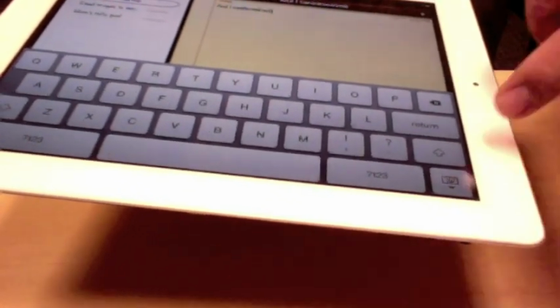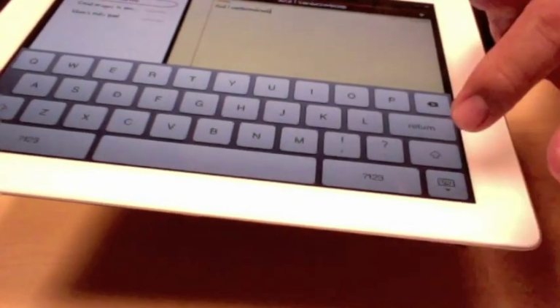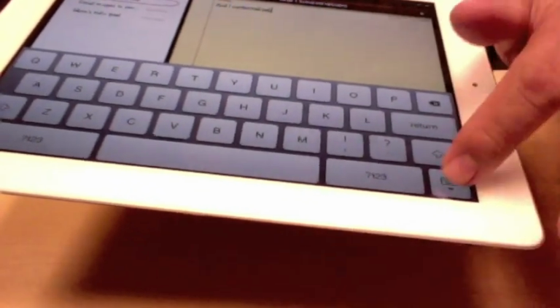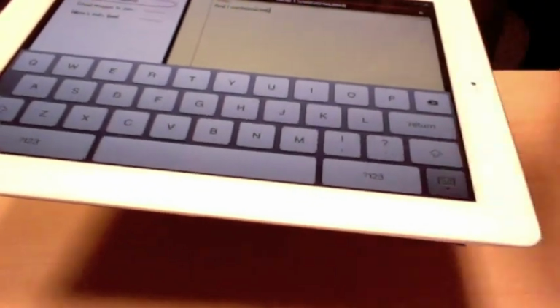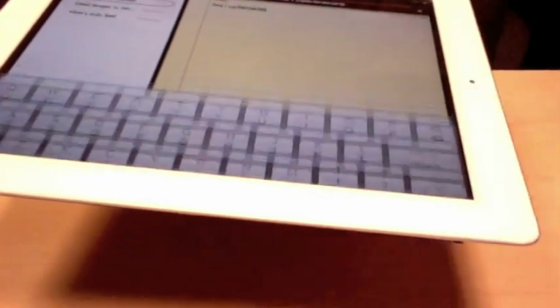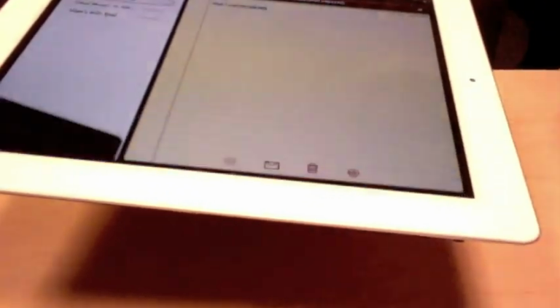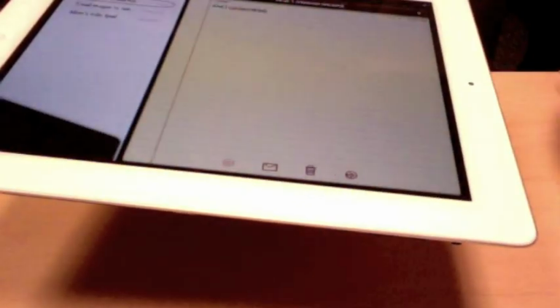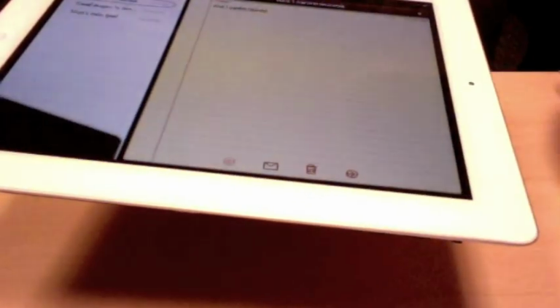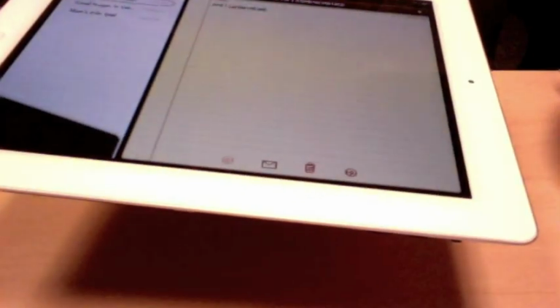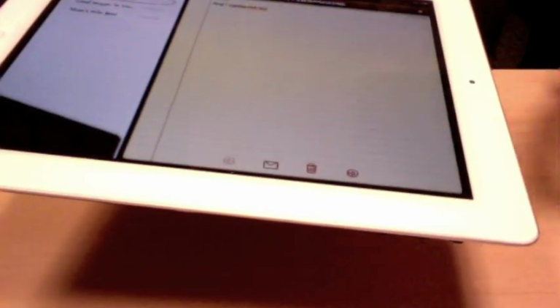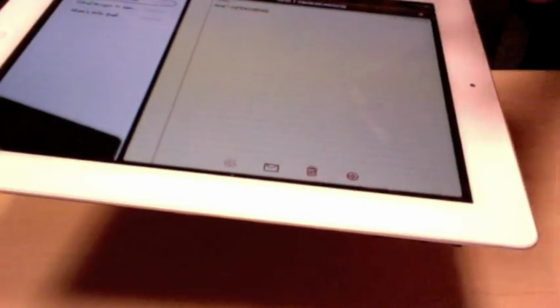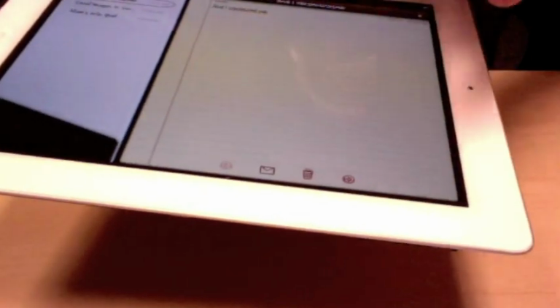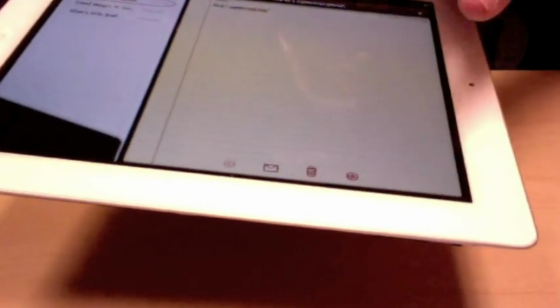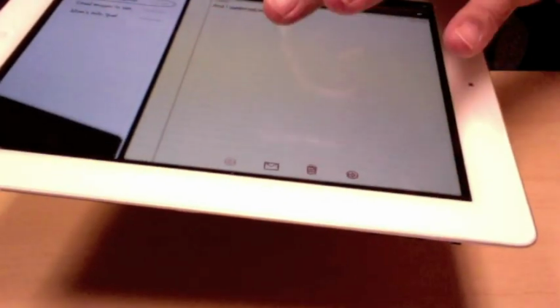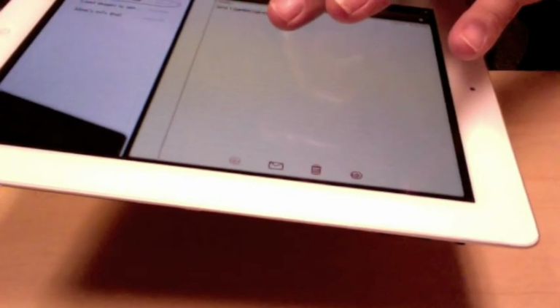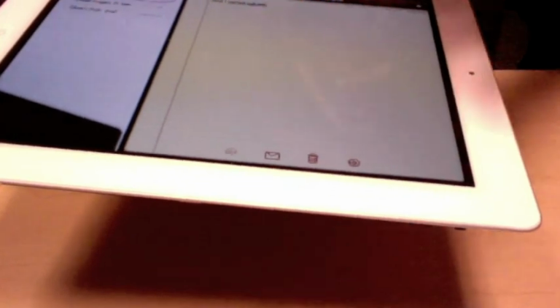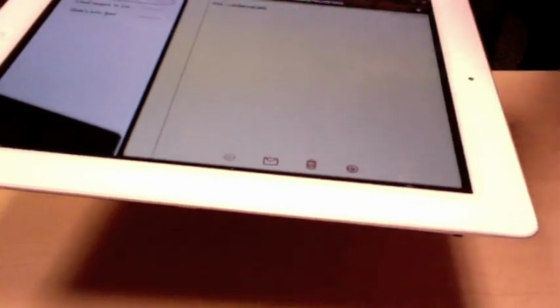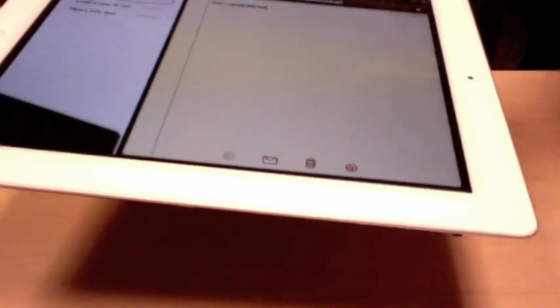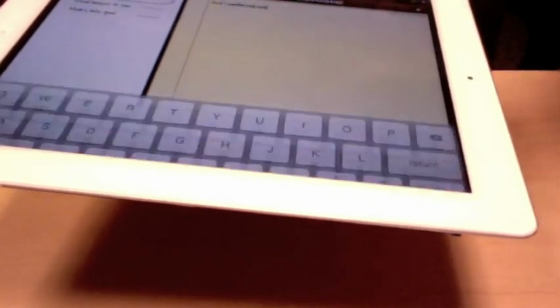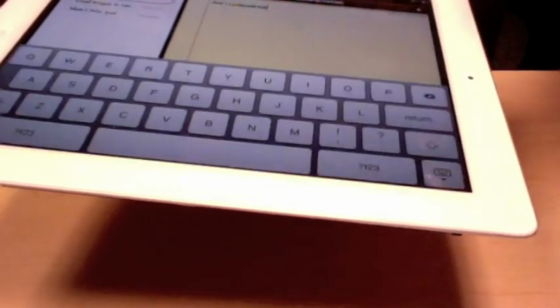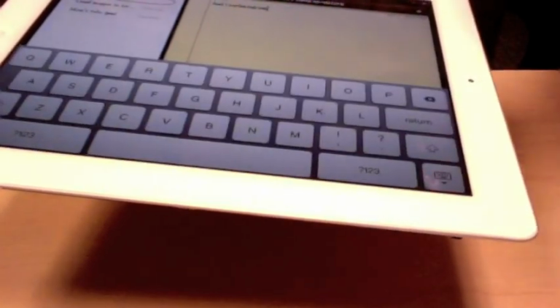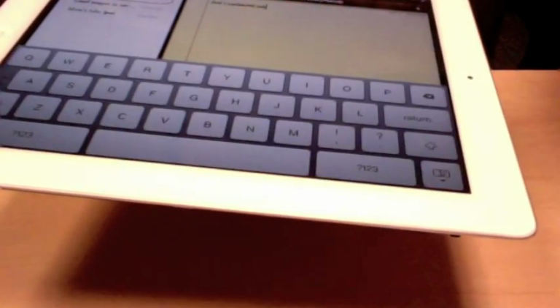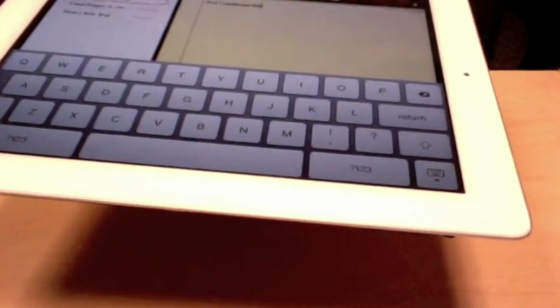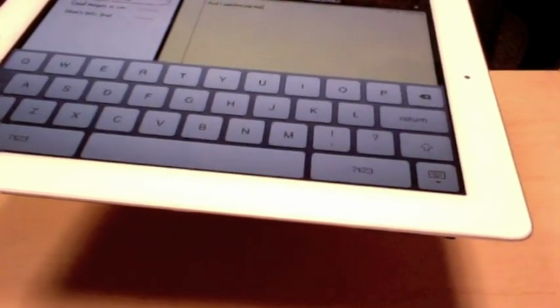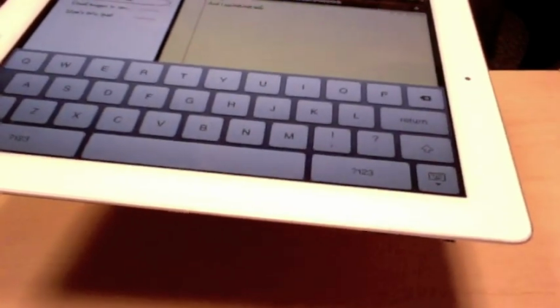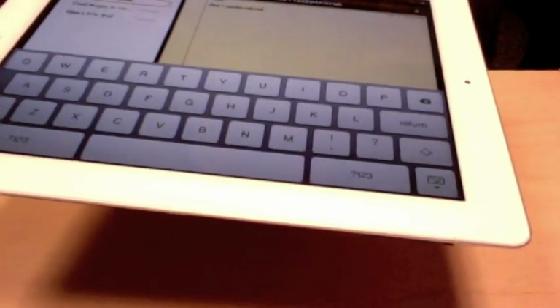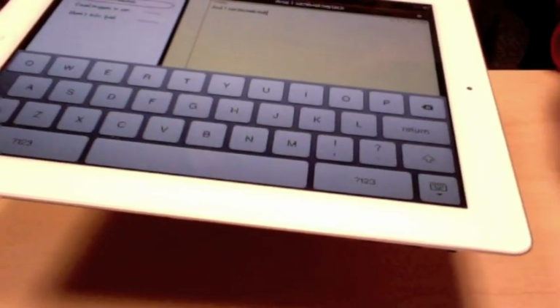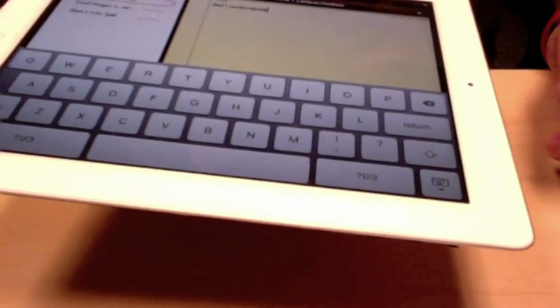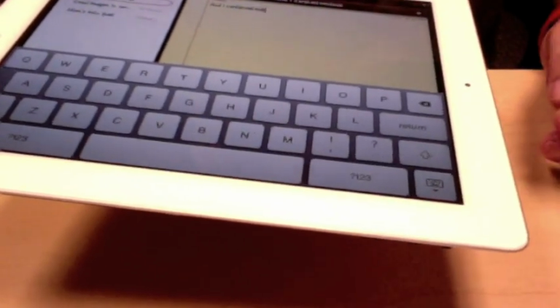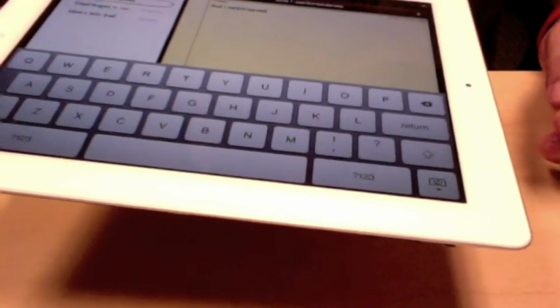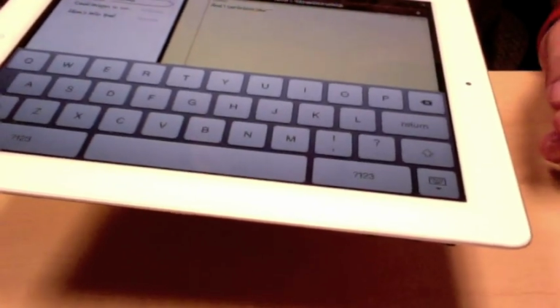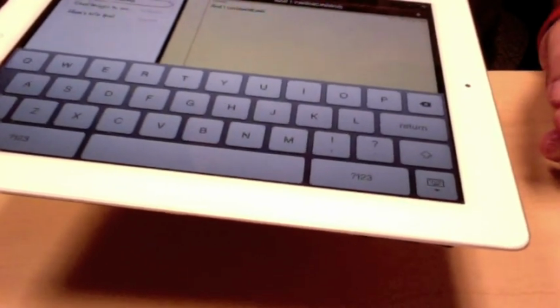Get rid of the keyboard, bring the keyboard back — and that's basically how to use the keyboard.